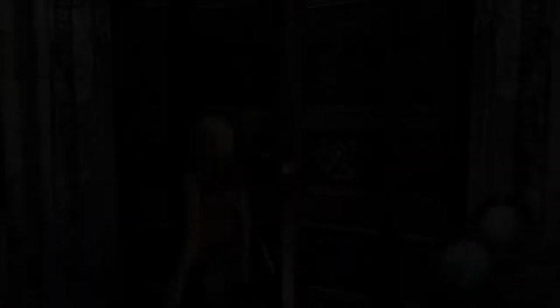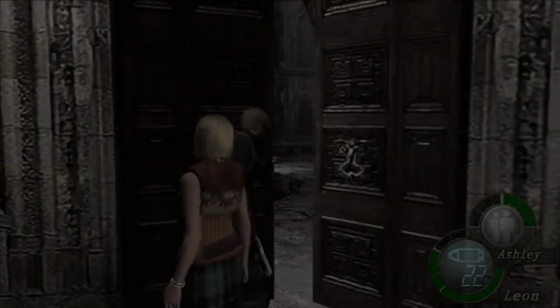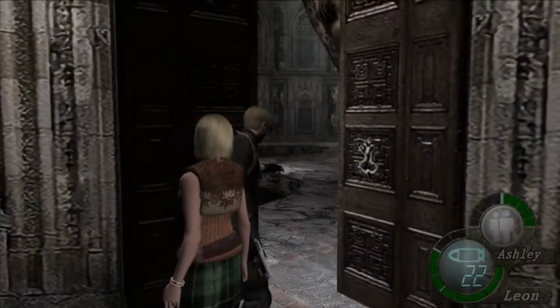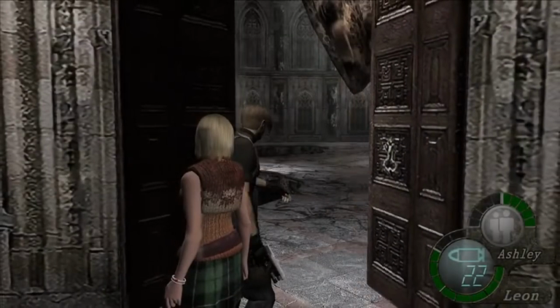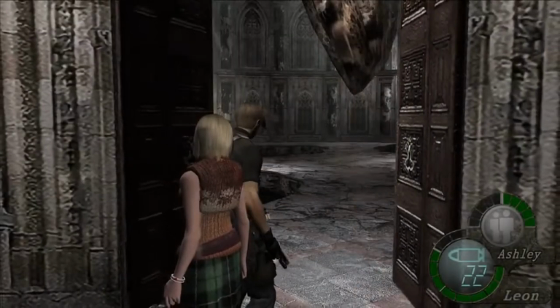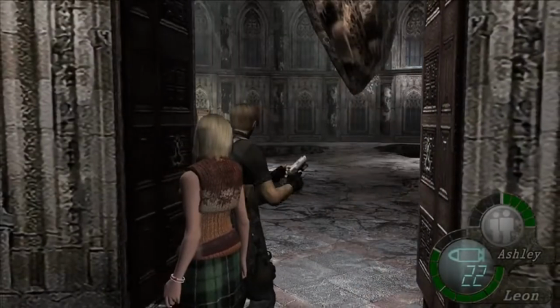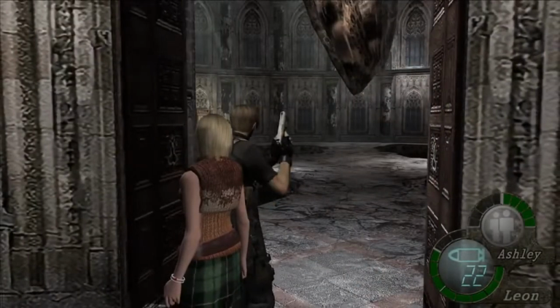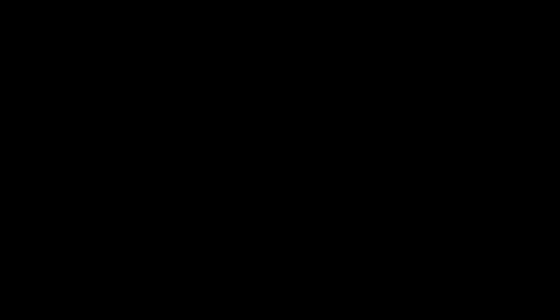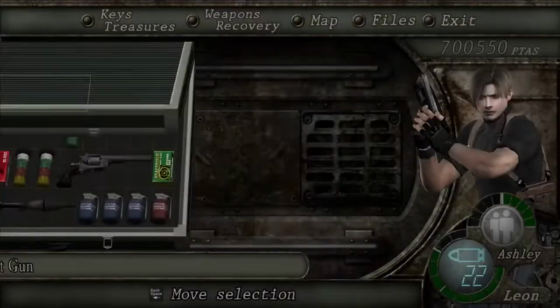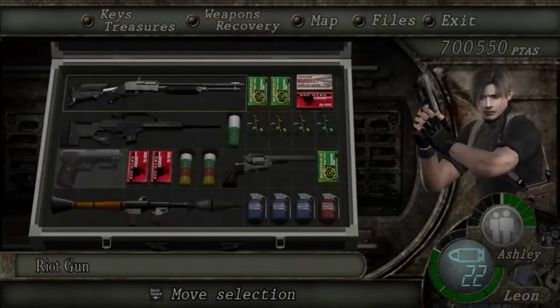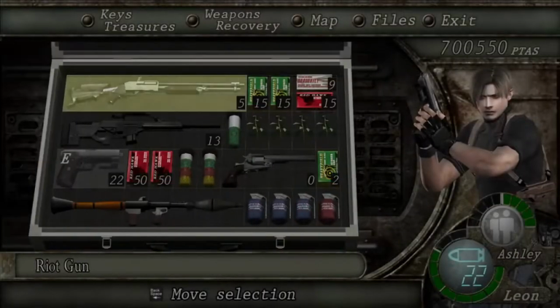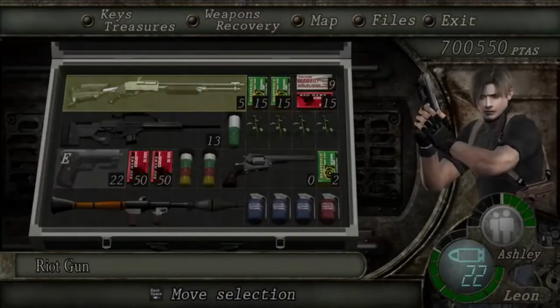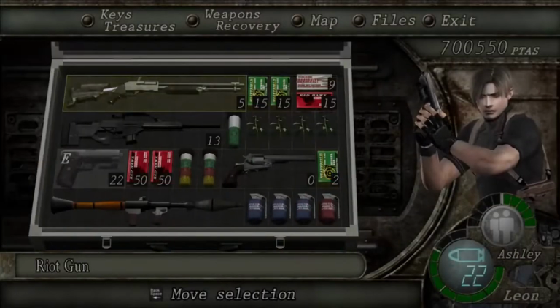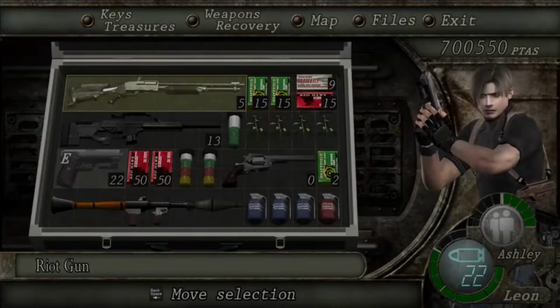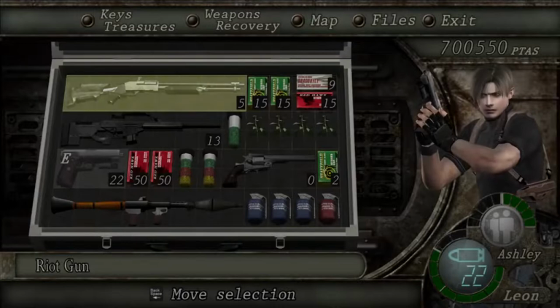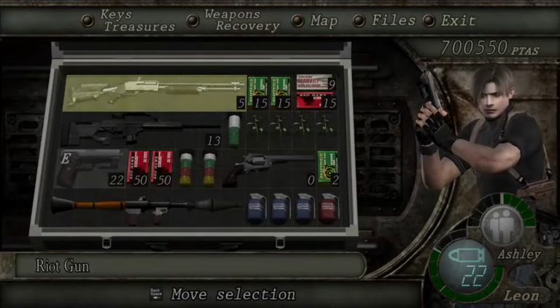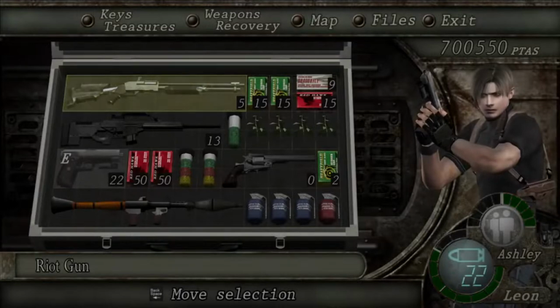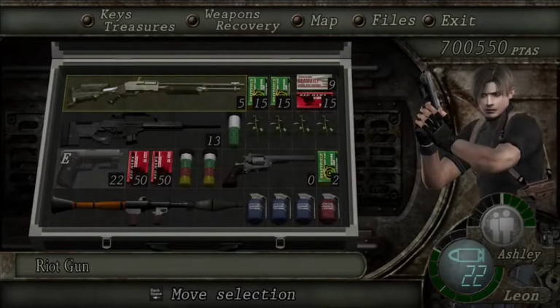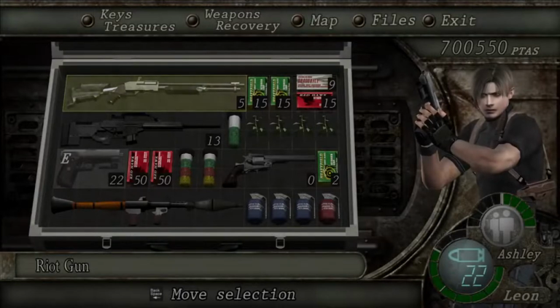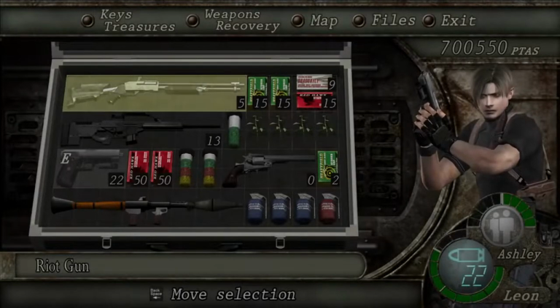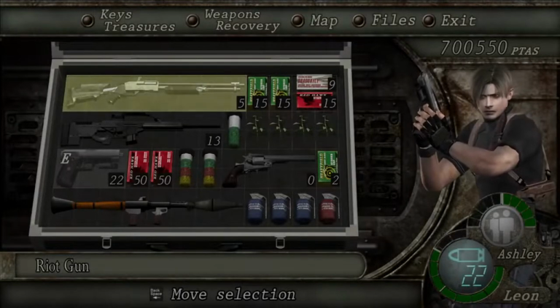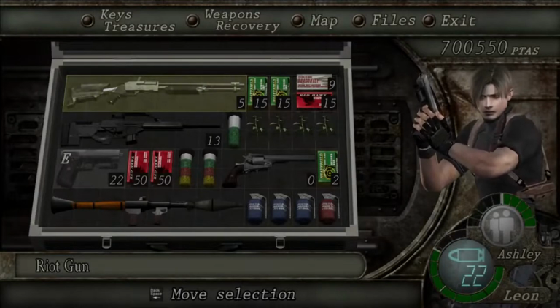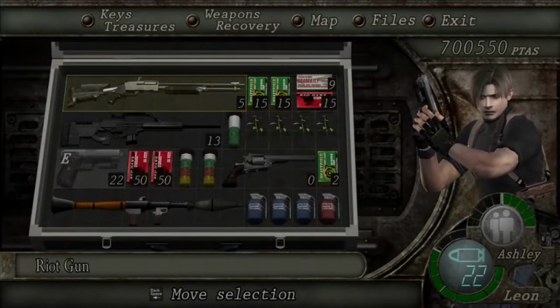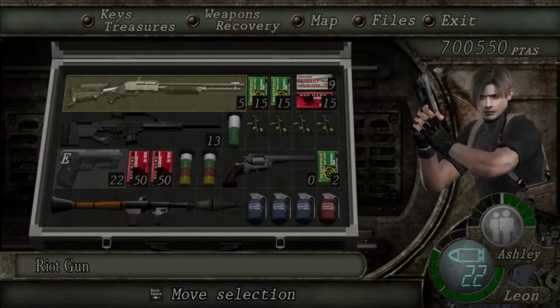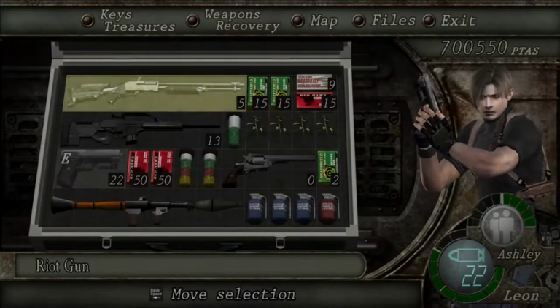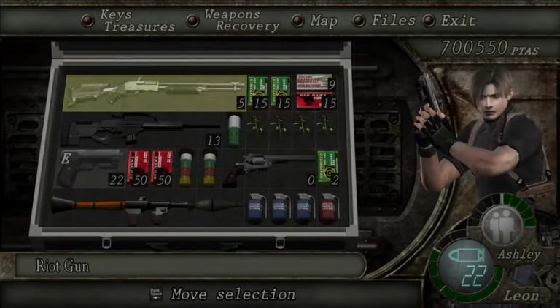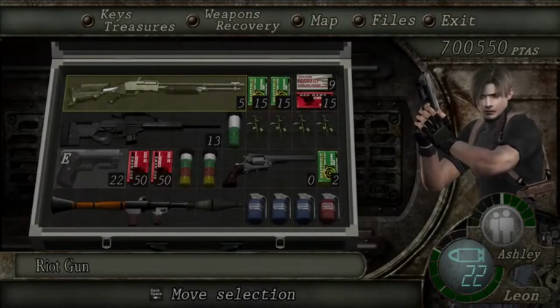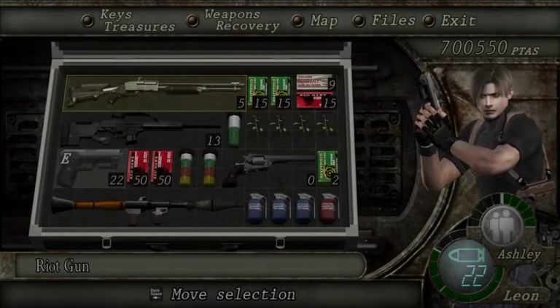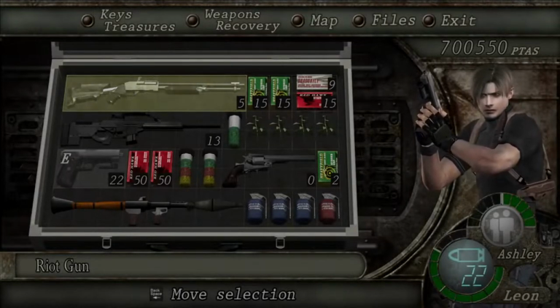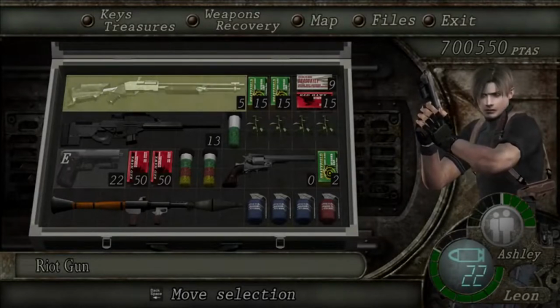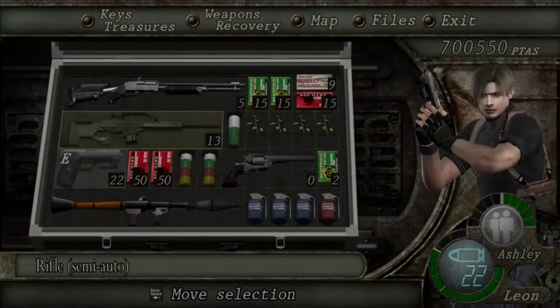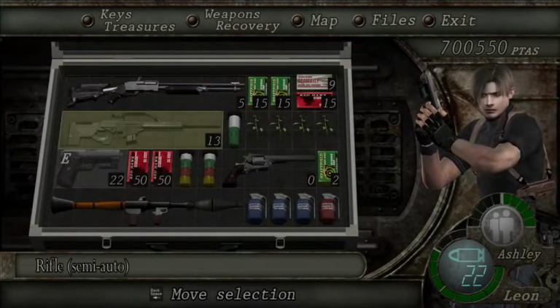For pure satisfaction, you can take down the bug hive before even starting the cutscene. It falls and drops a ton of loot.